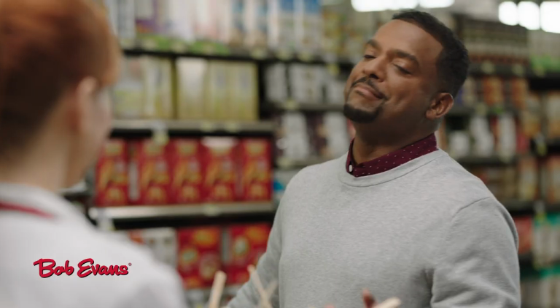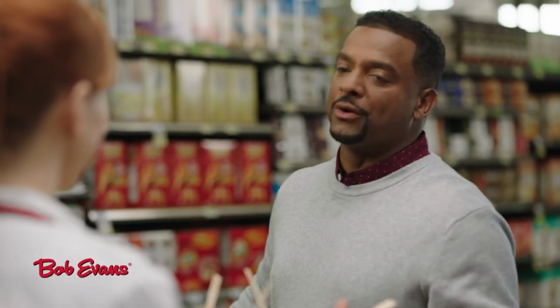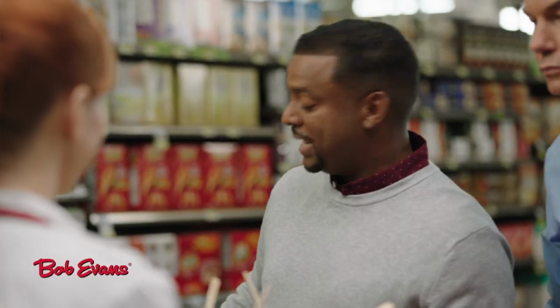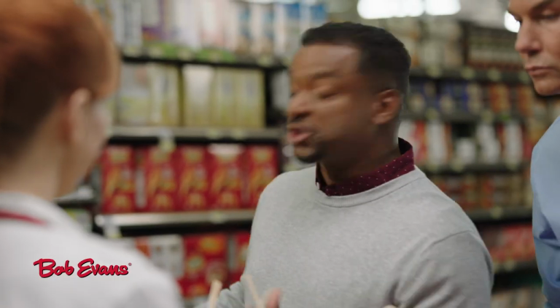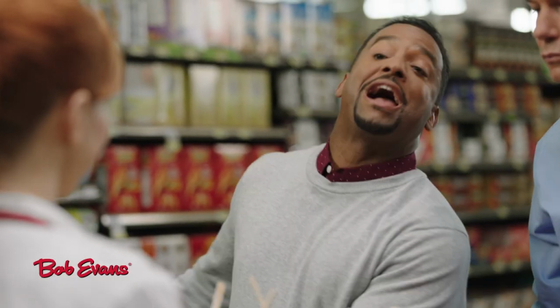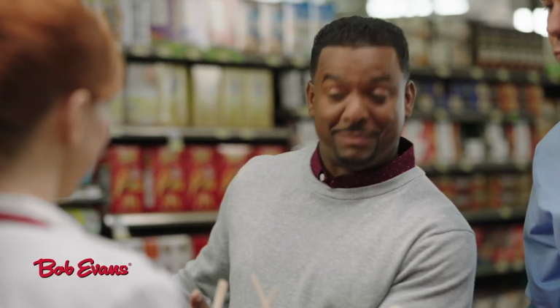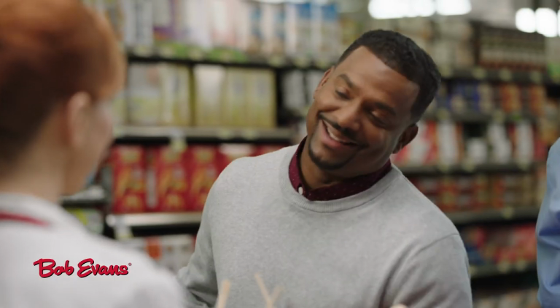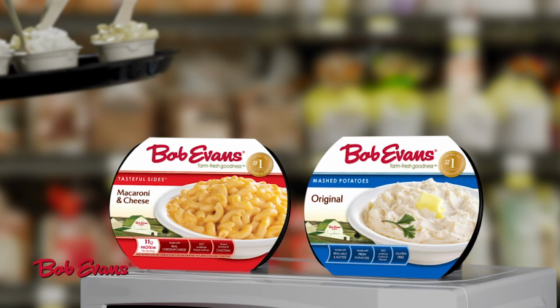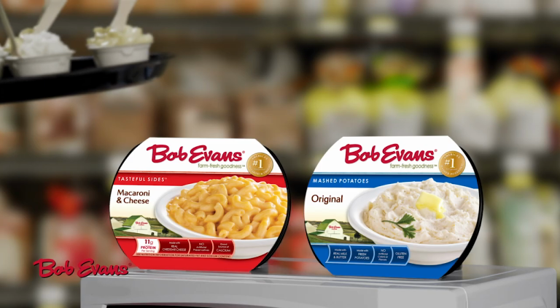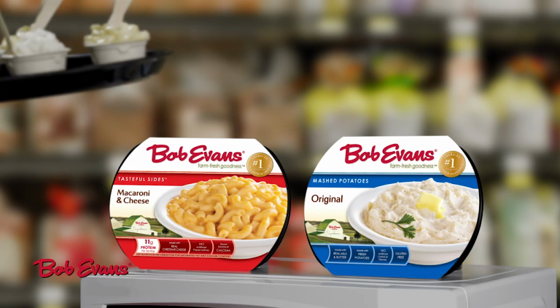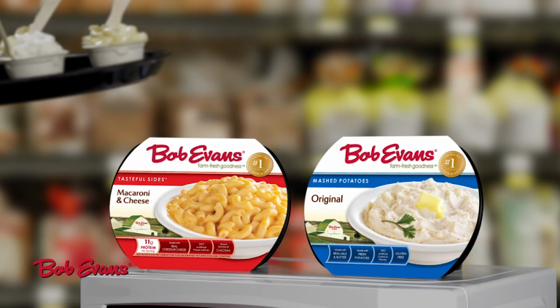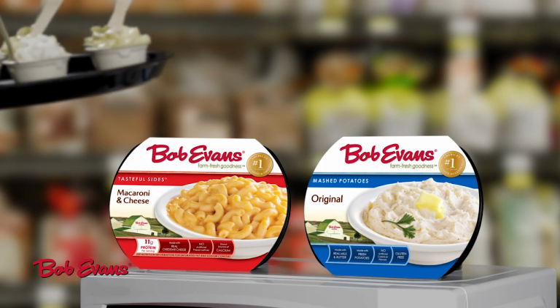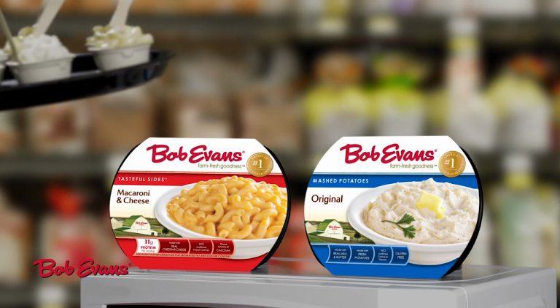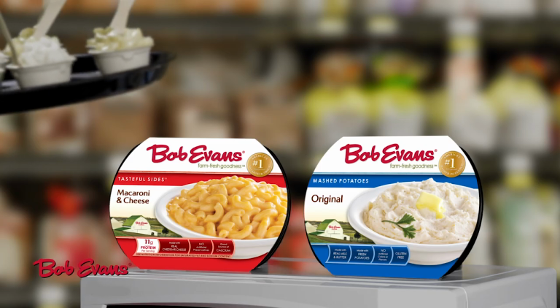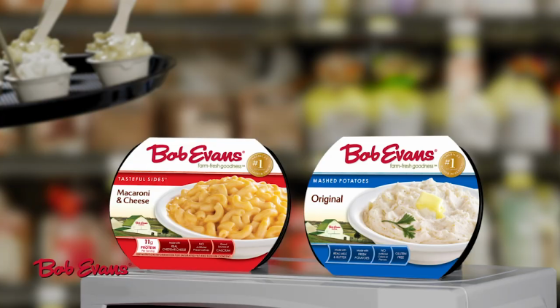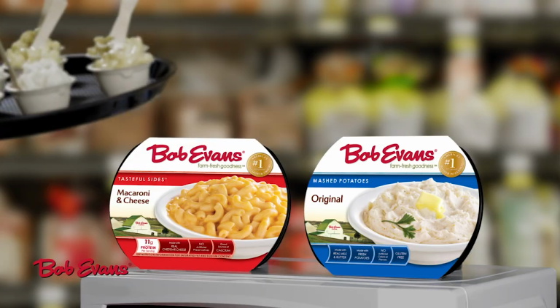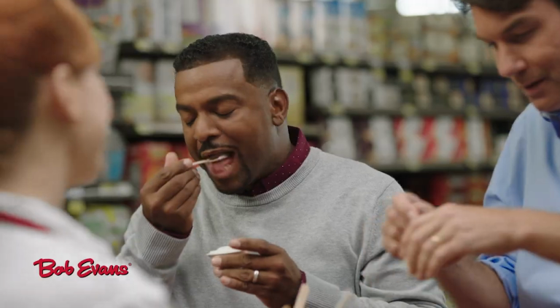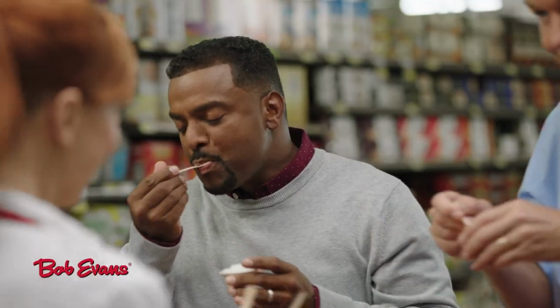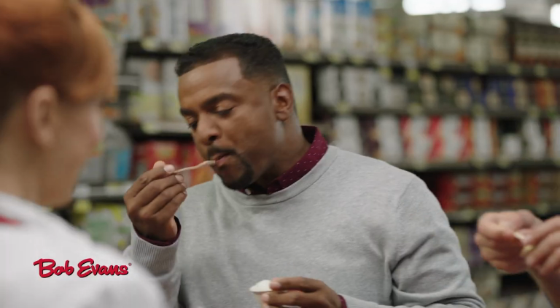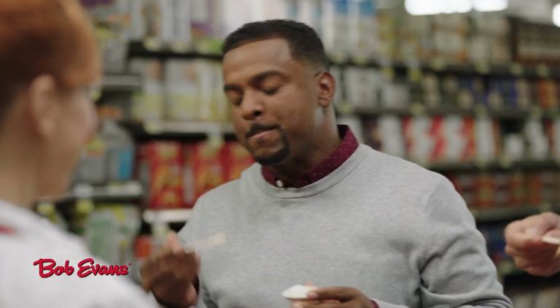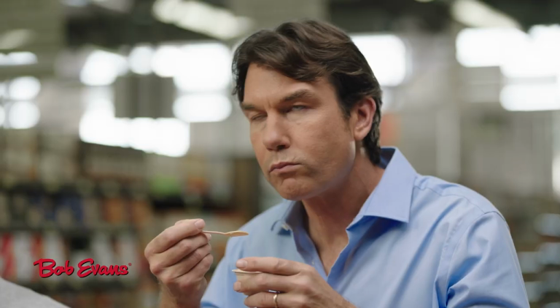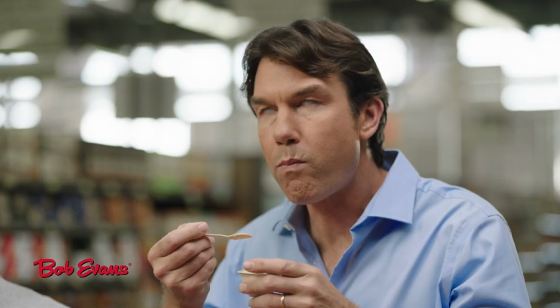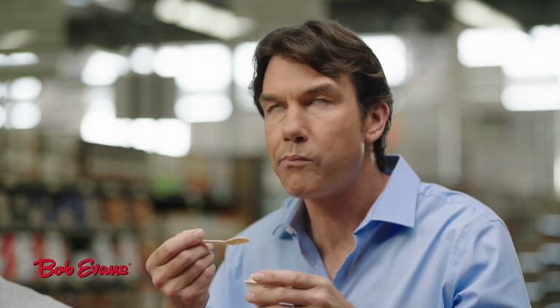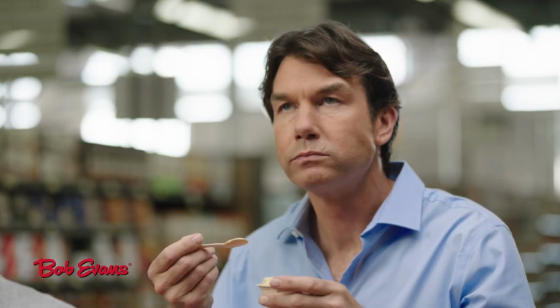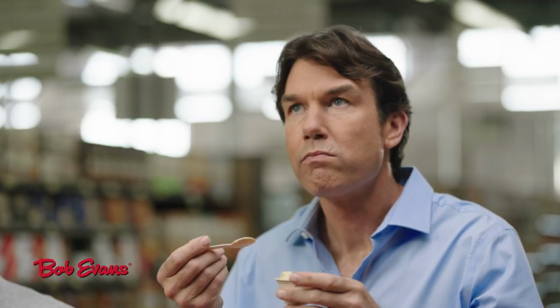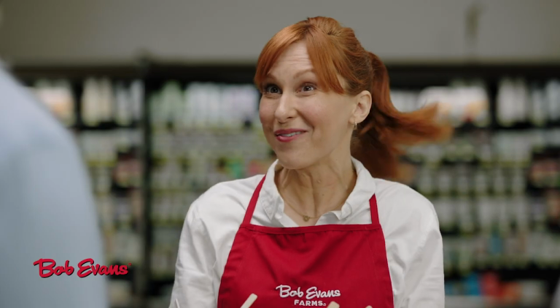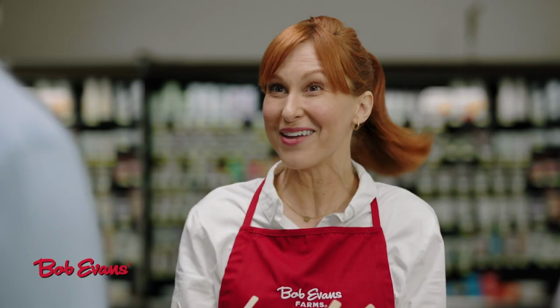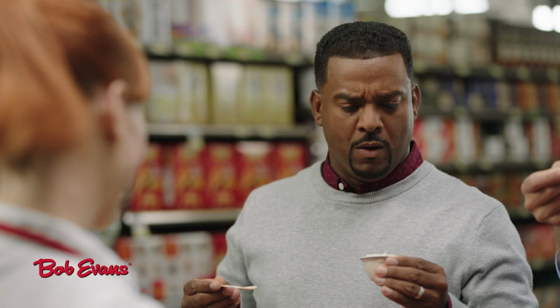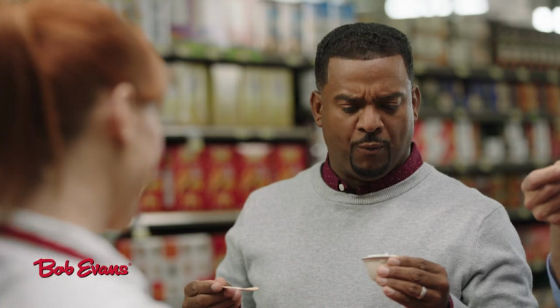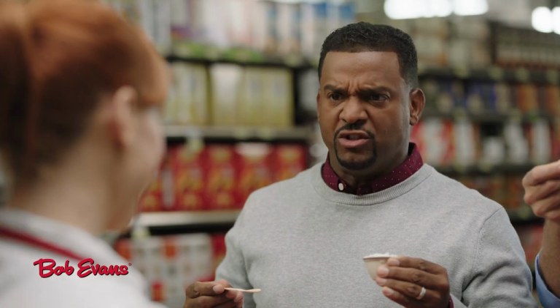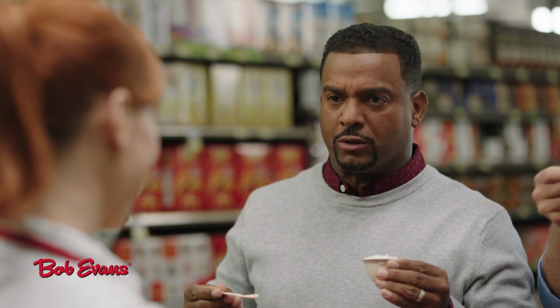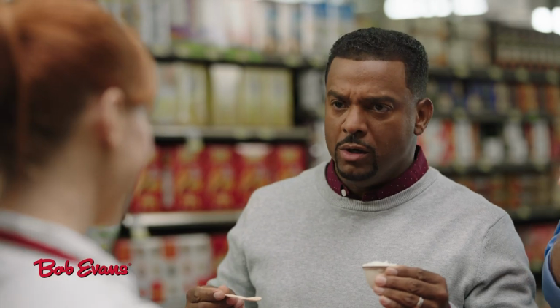I'm more of a scratch-made kind of guy. Bob Evans are made with real milk, butter, potatoes, and cheese, so they taste homemade, and they're ready in minutes. These are good.